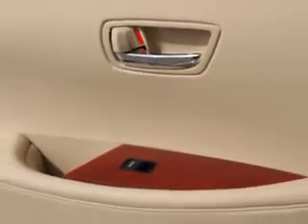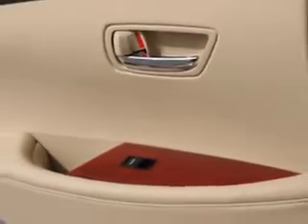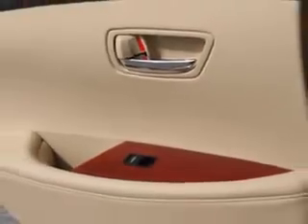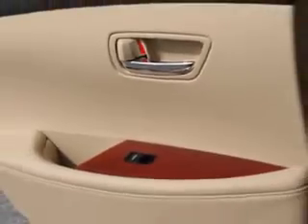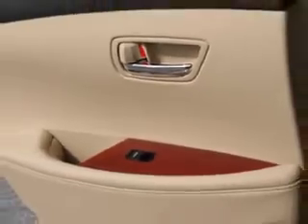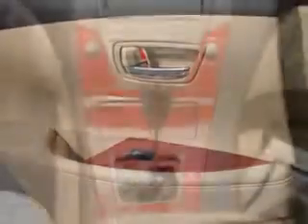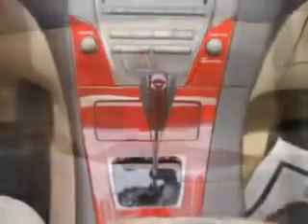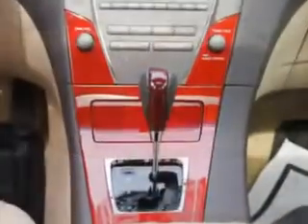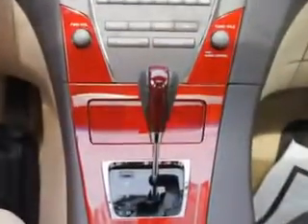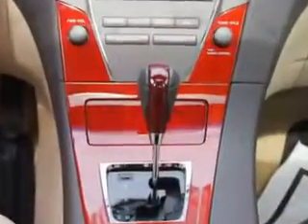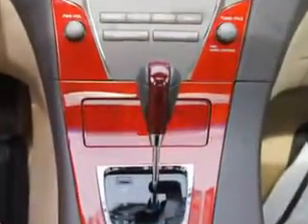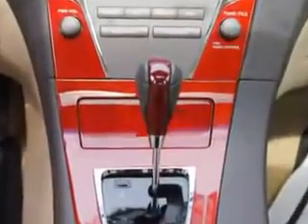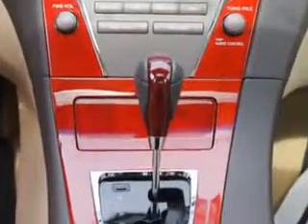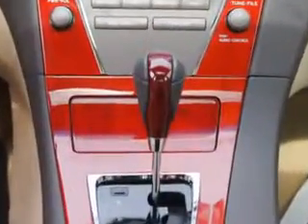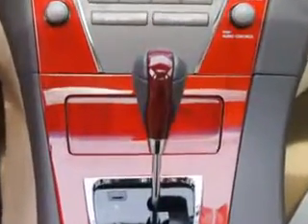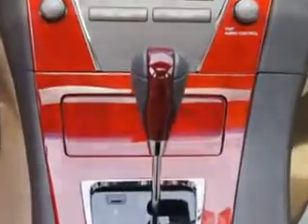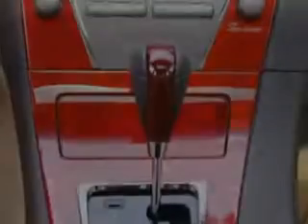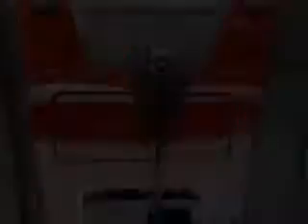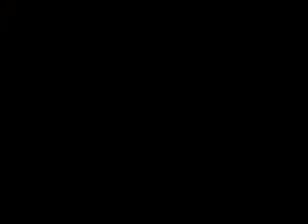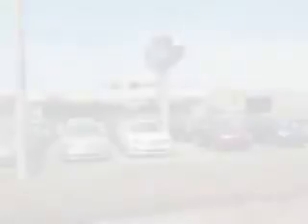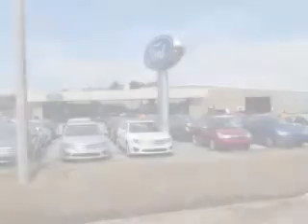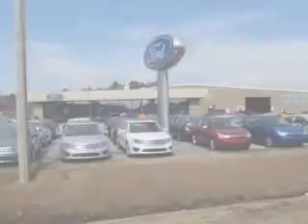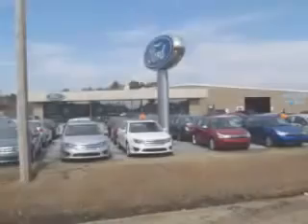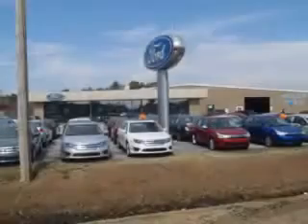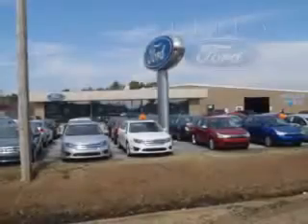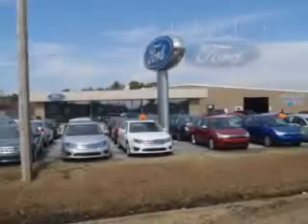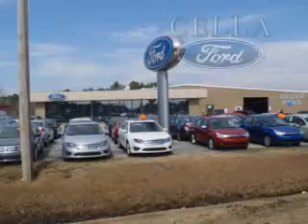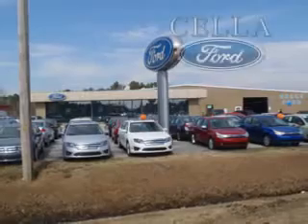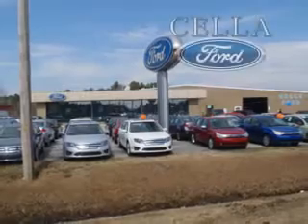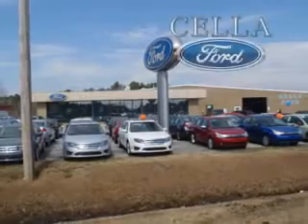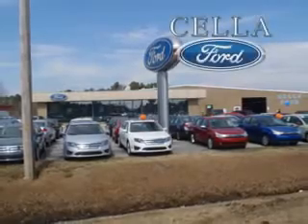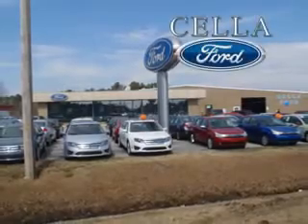See us at Sell a Ford today. Sell a Ford, creating customers for life.